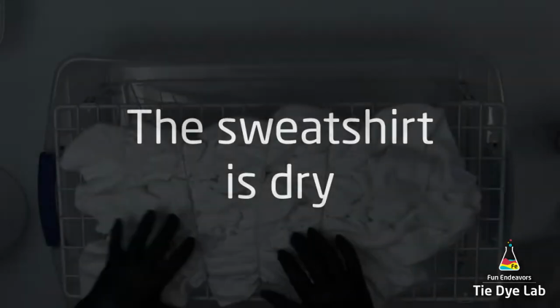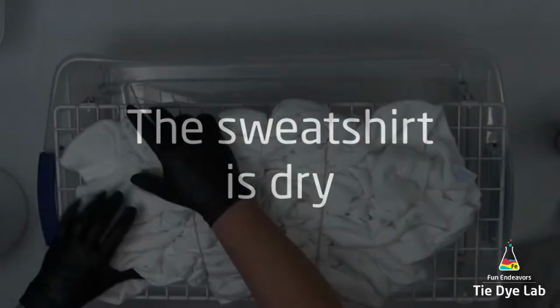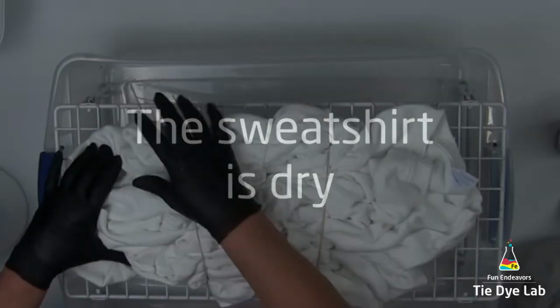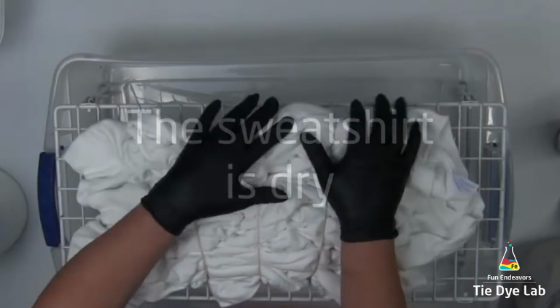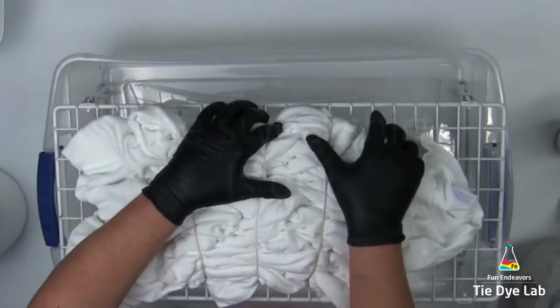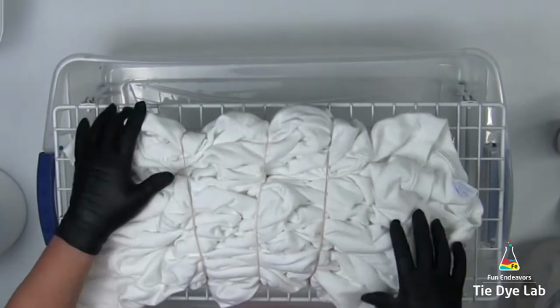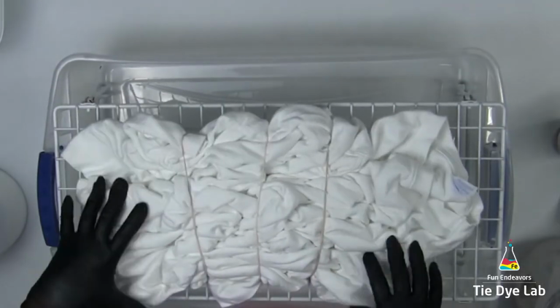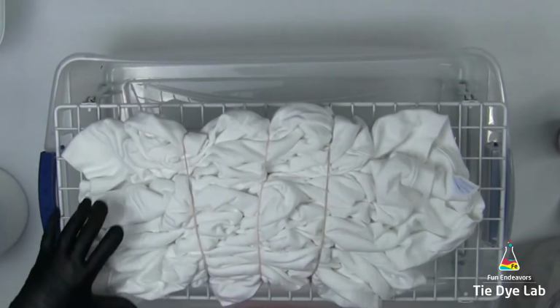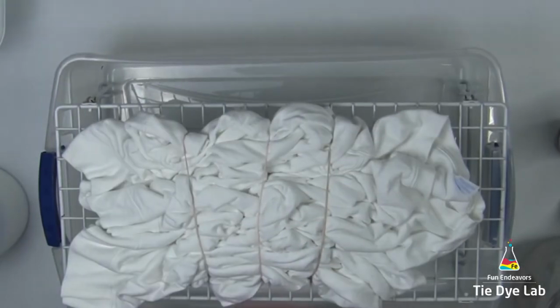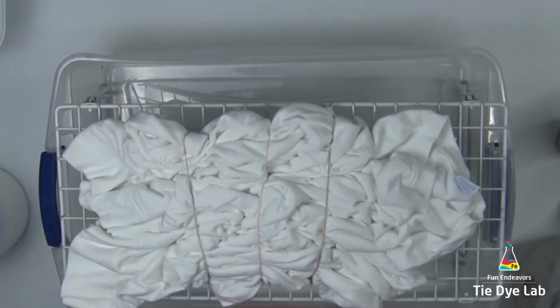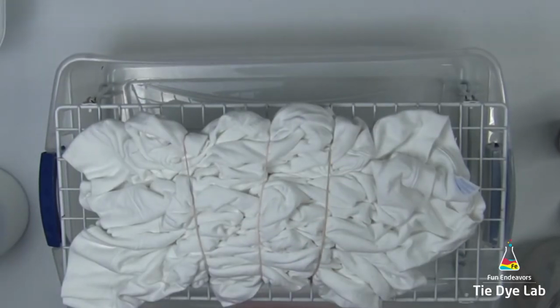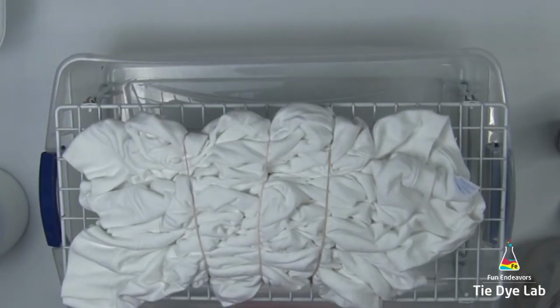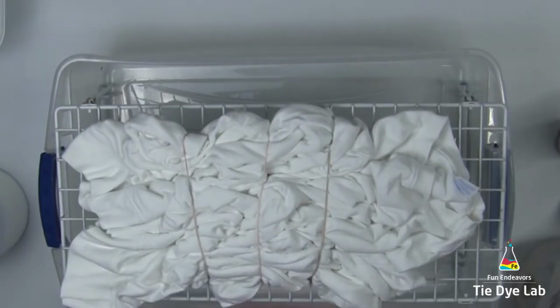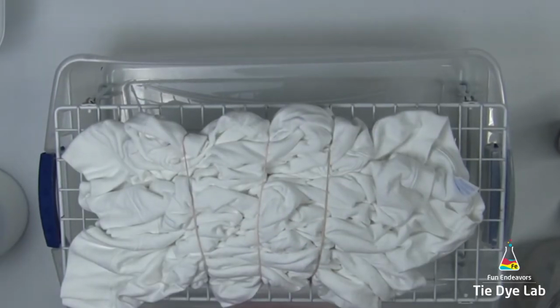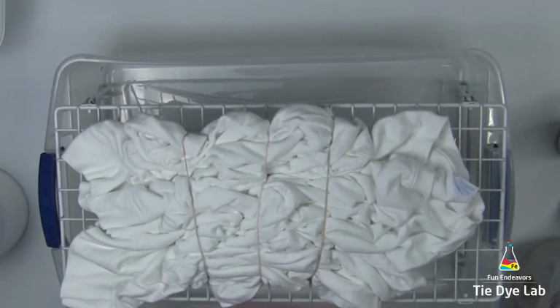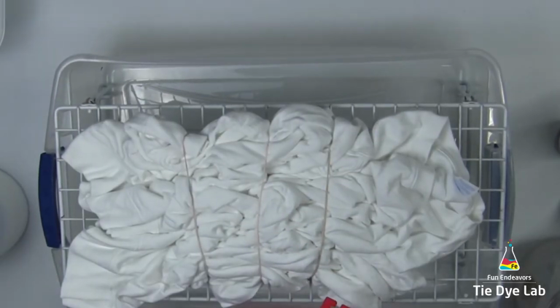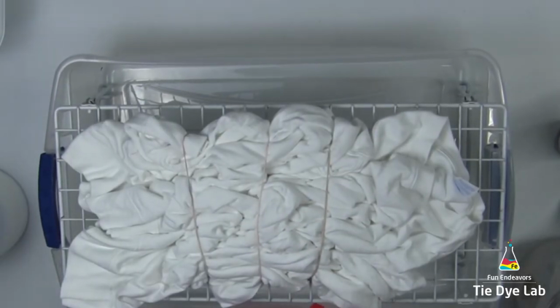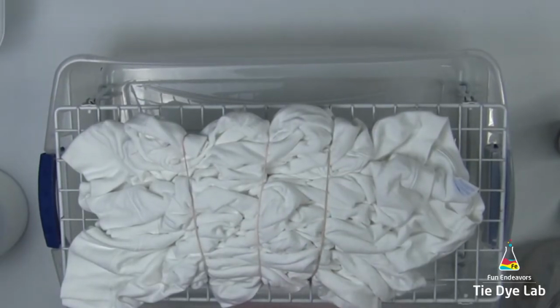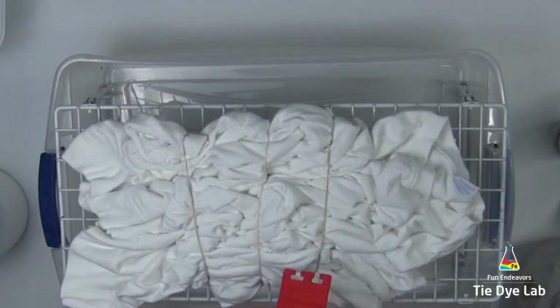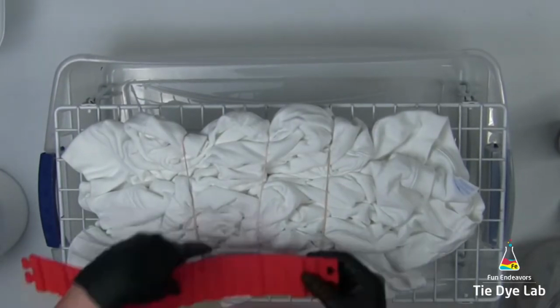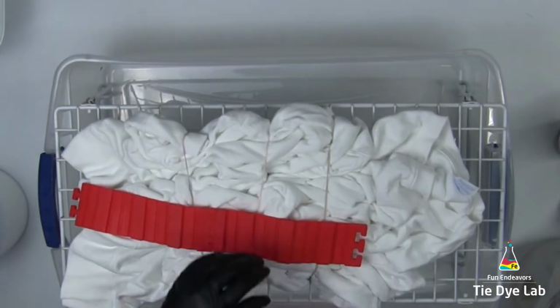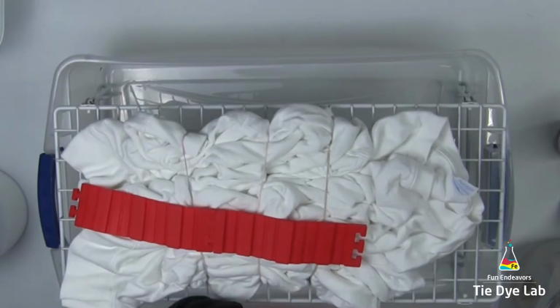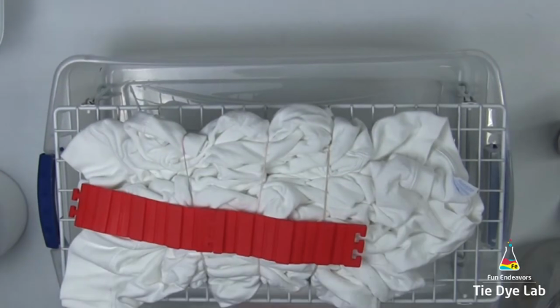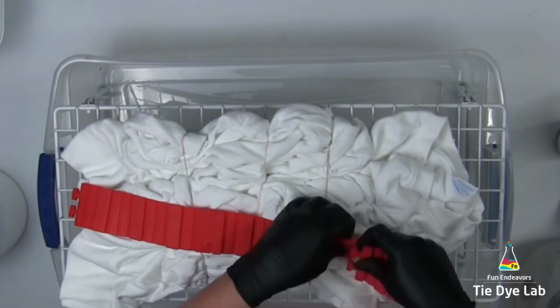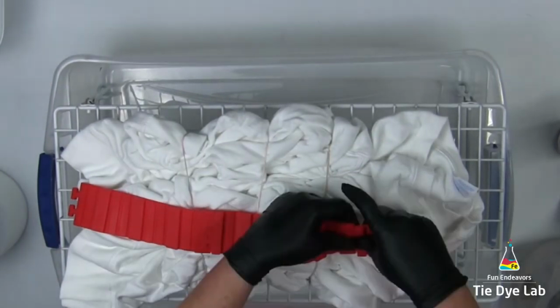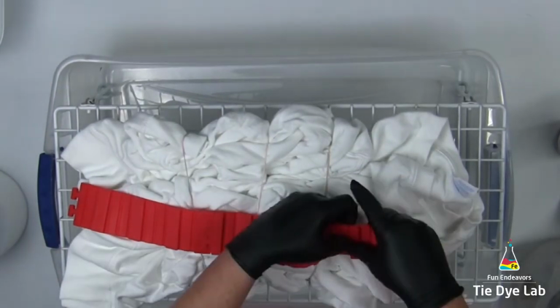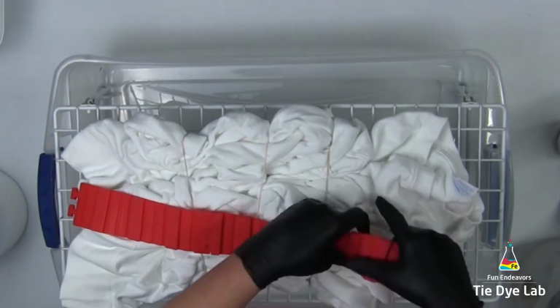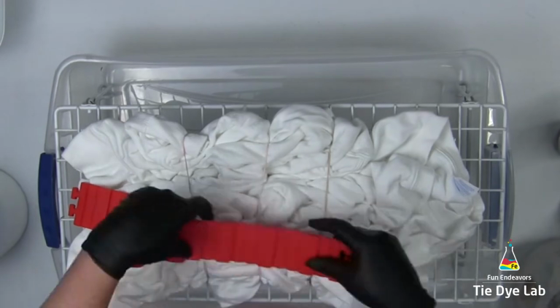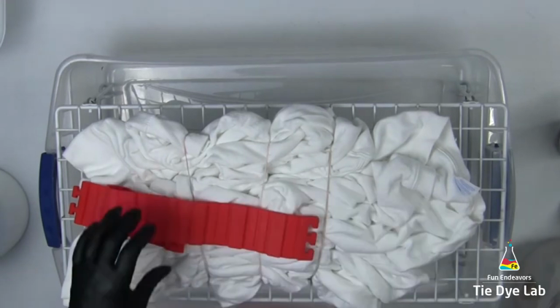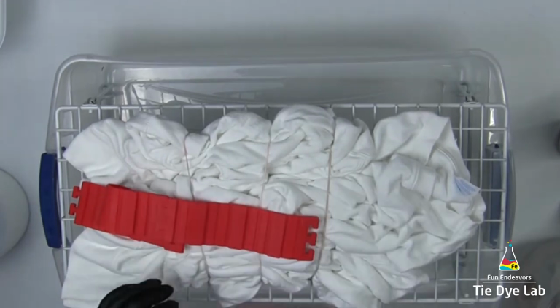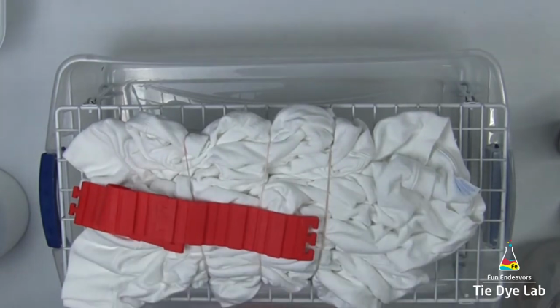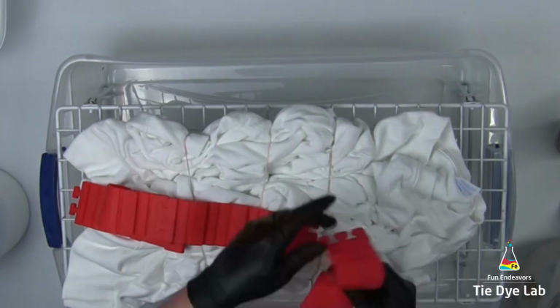I'm placing the sweatshirt on top of a rack and then I'm going to put the rack down inside of a plastic tub.